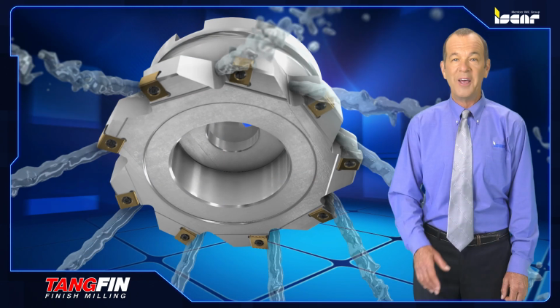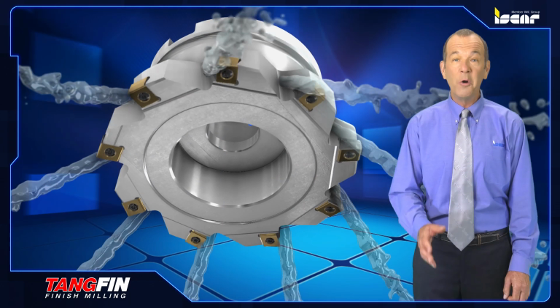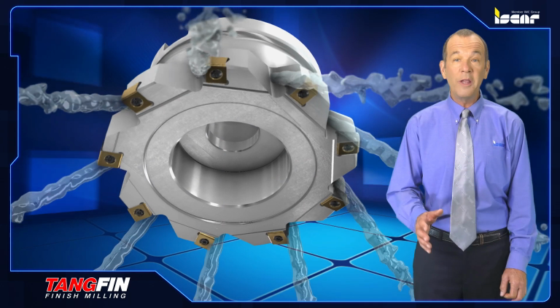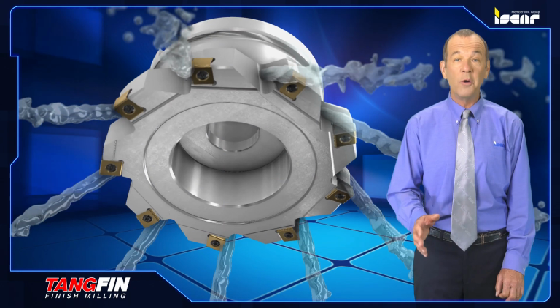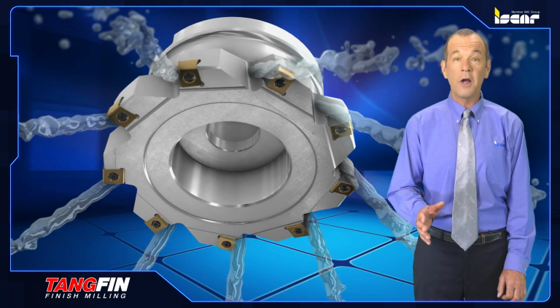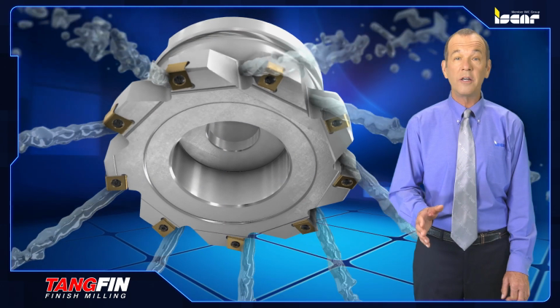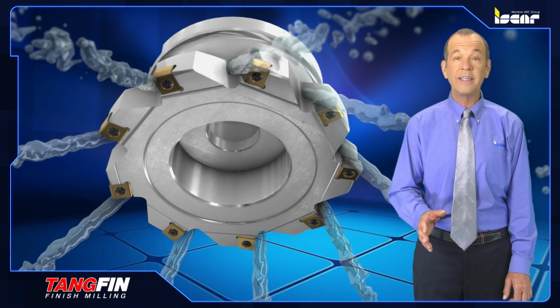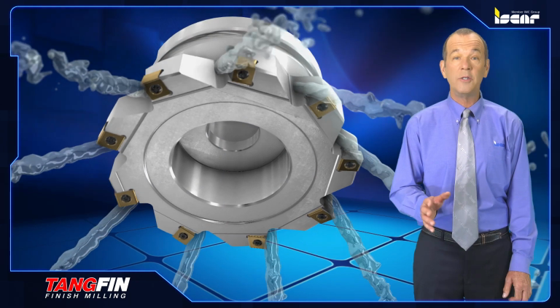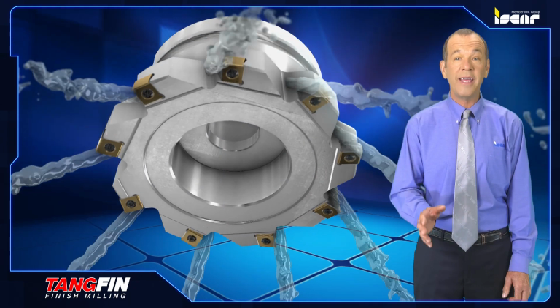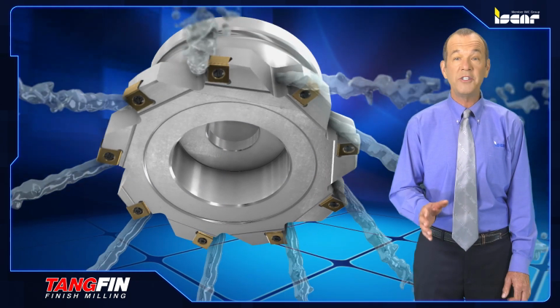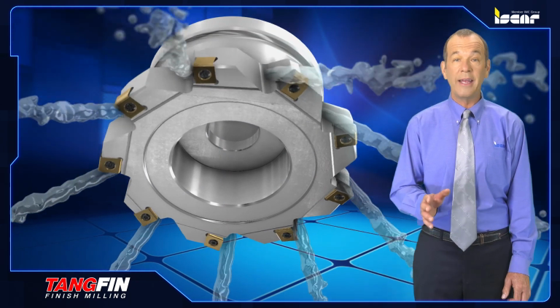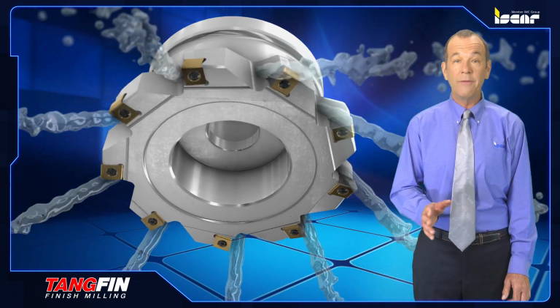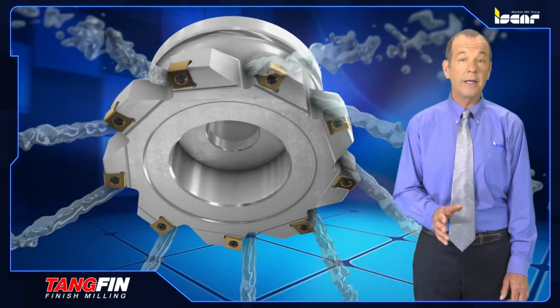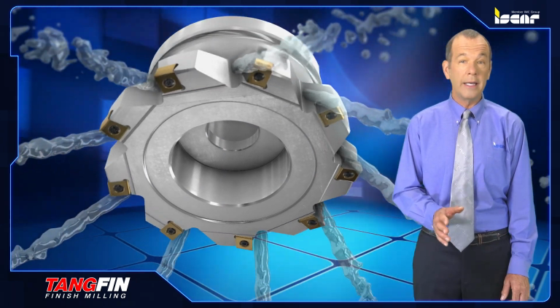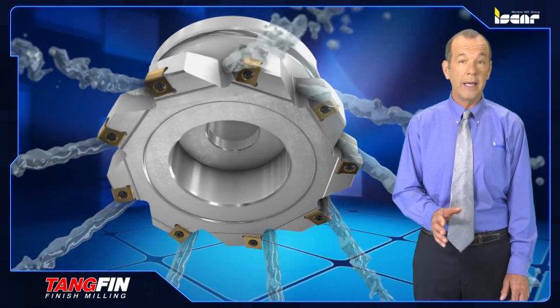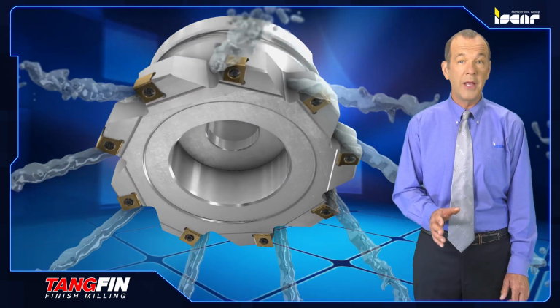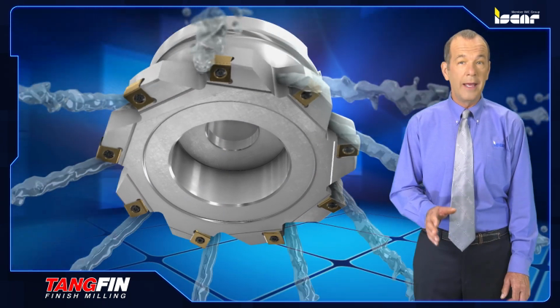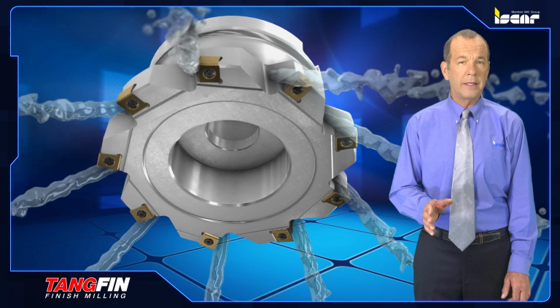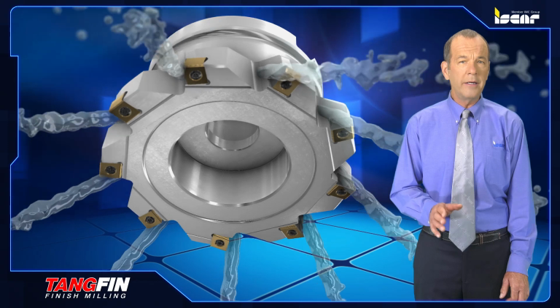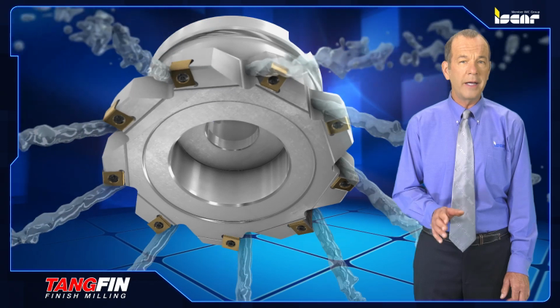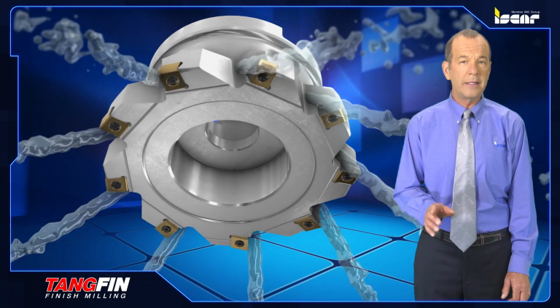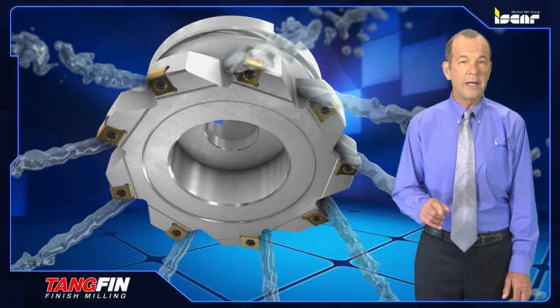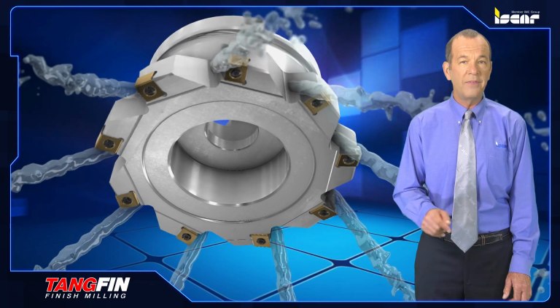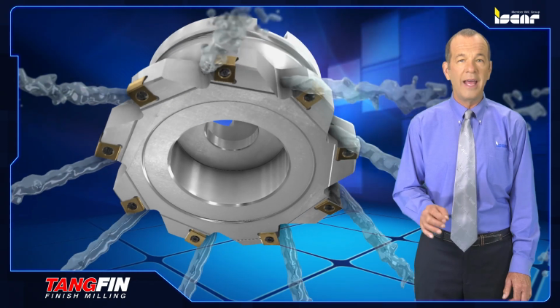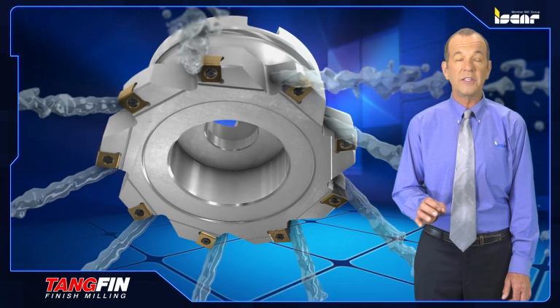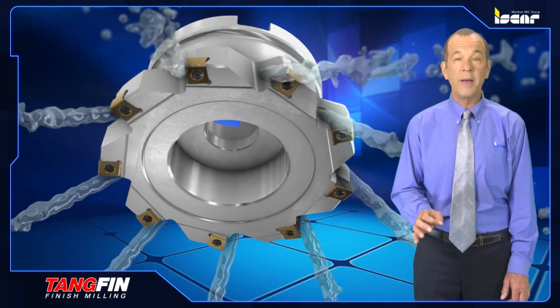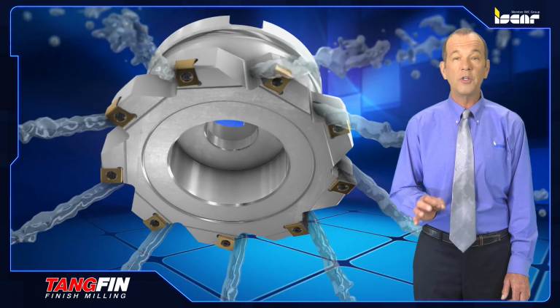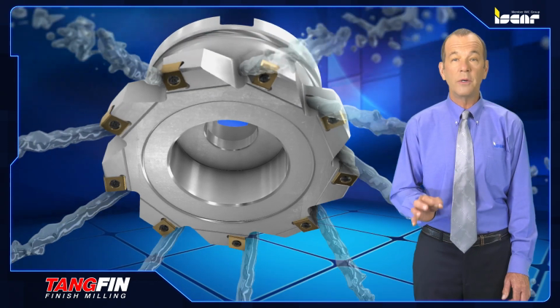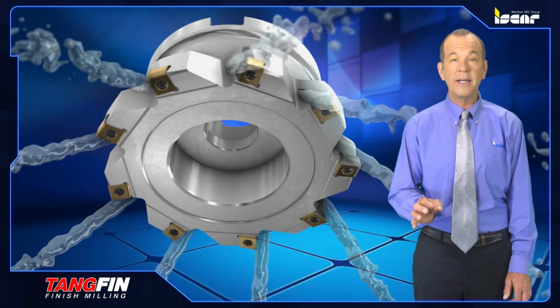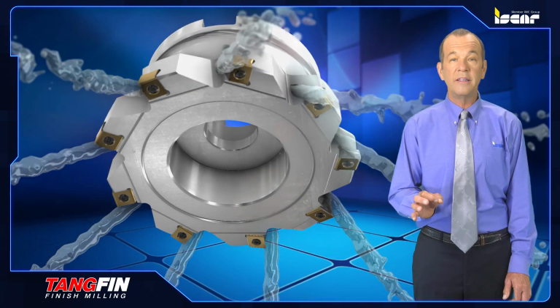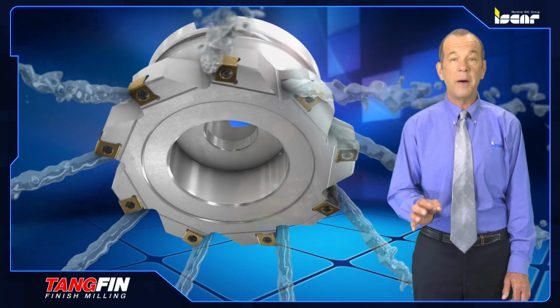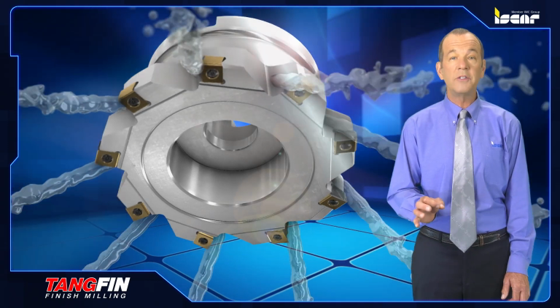Coolant holes are directed to each and every cutting edge, and the cutter body itself has a special protective polished coating for uninterrupted chip flow and protection from corrosion and wear.